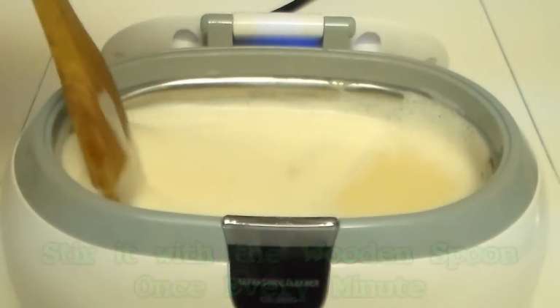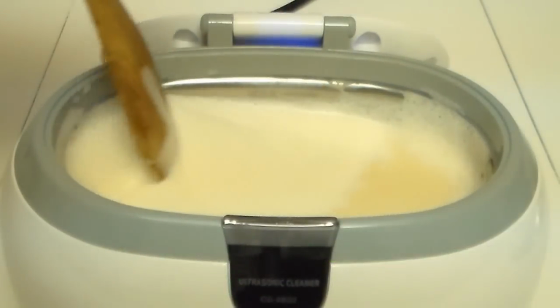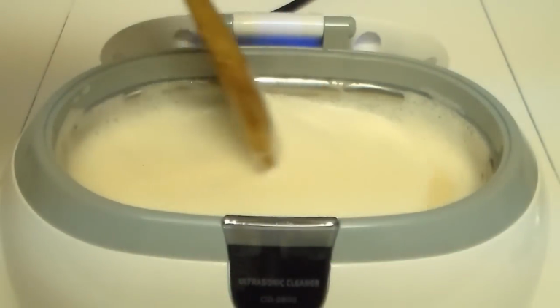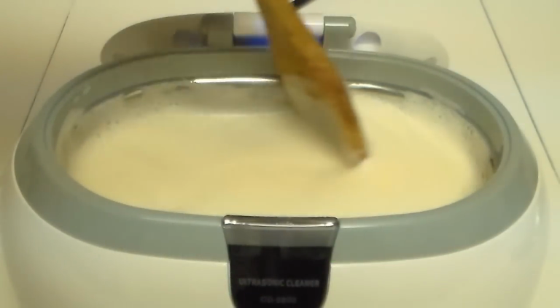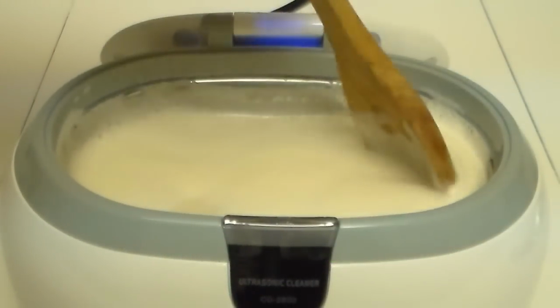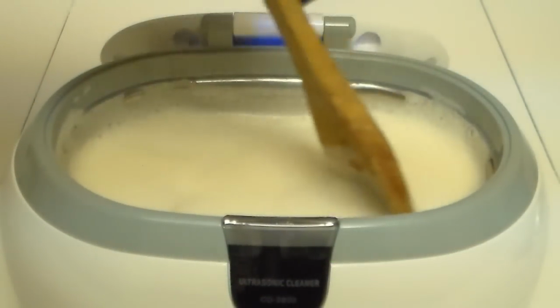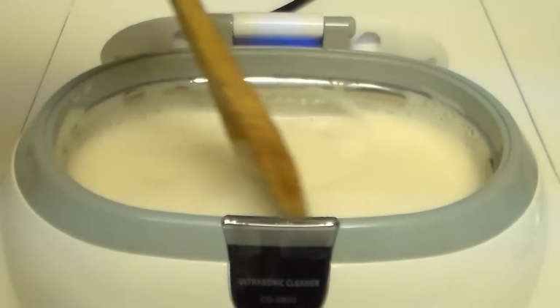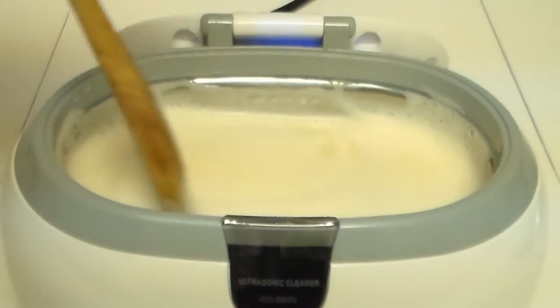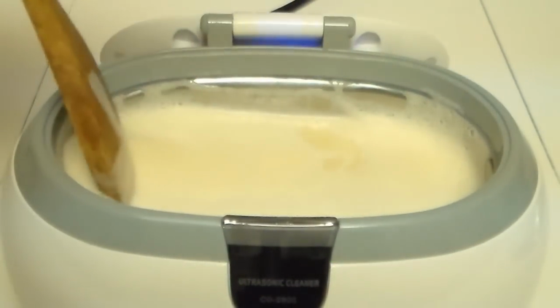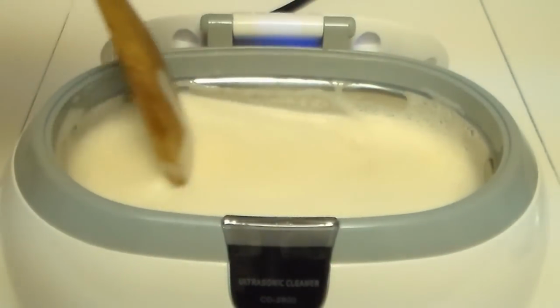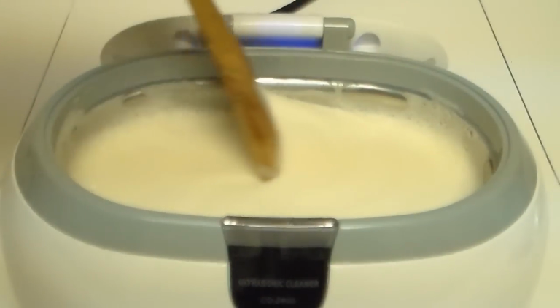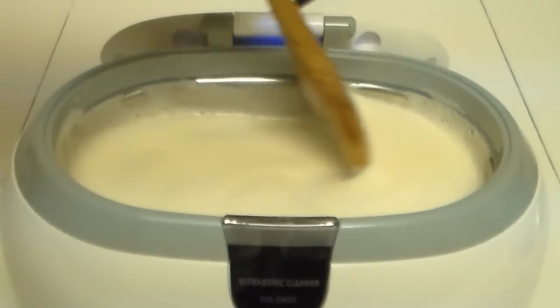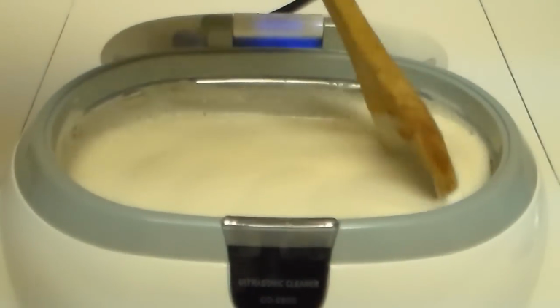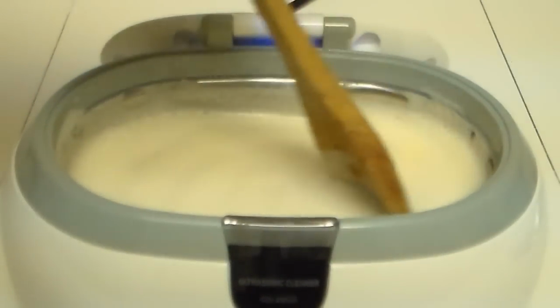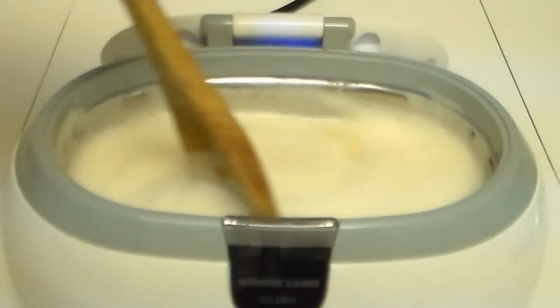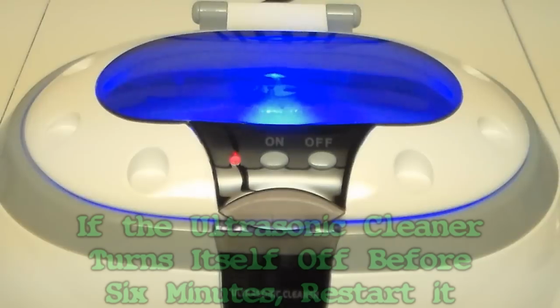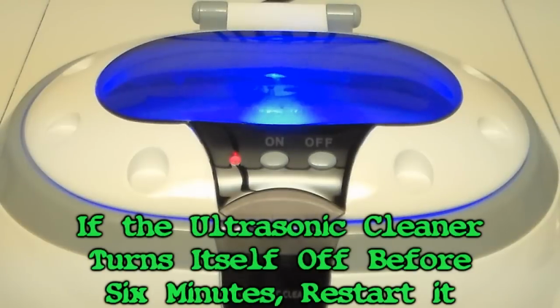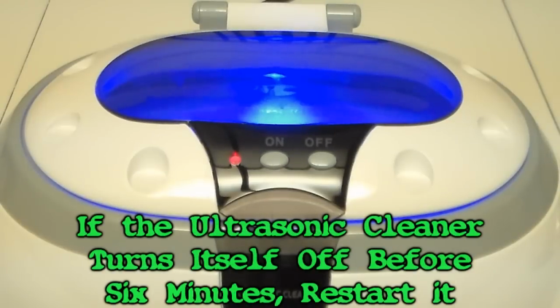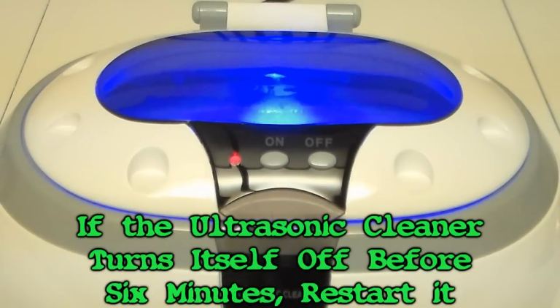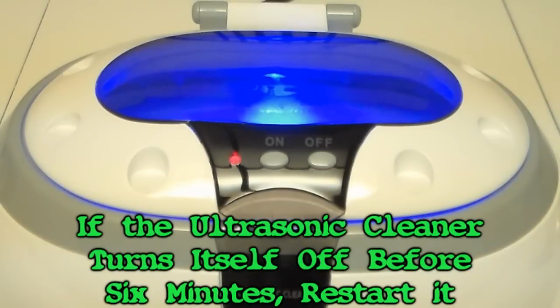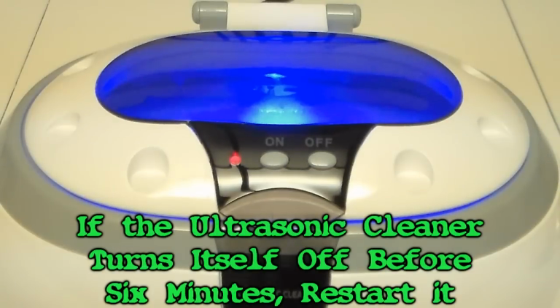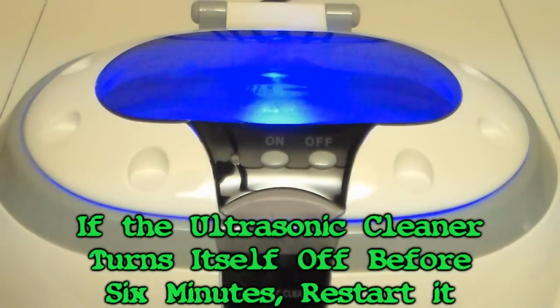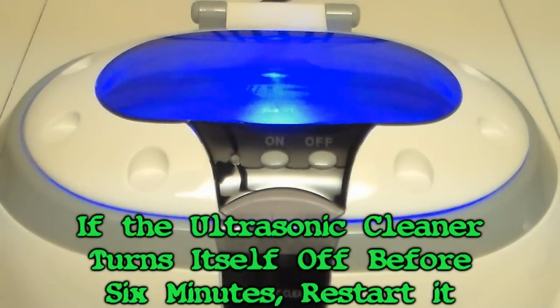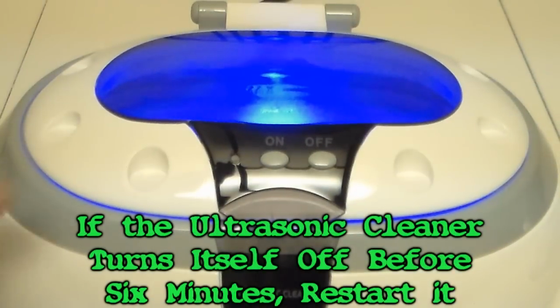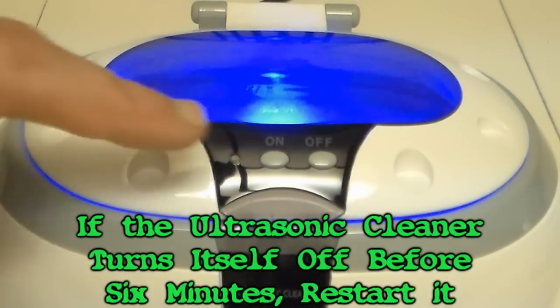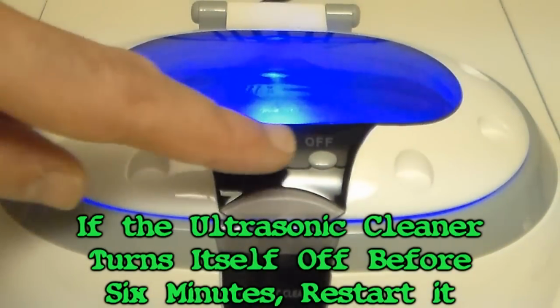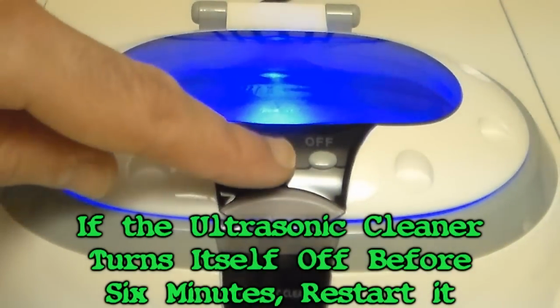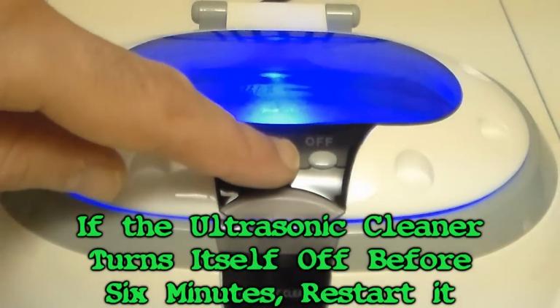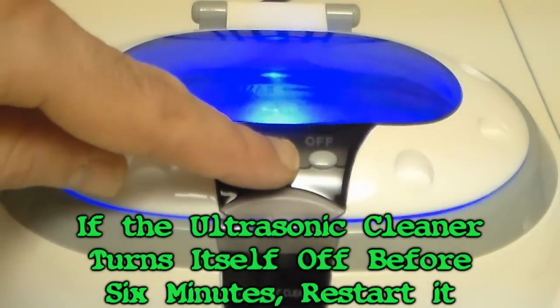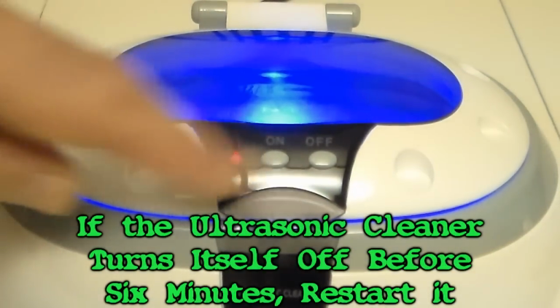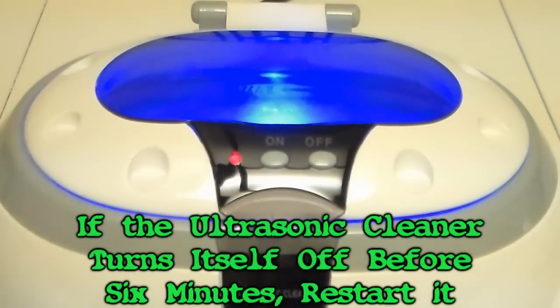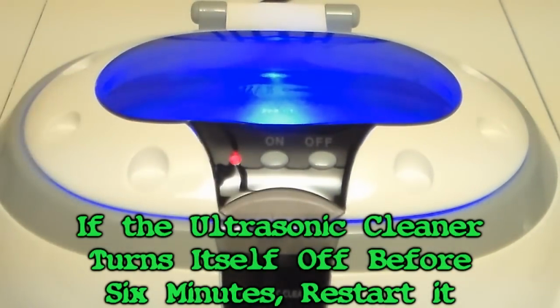The ultrasonic cleaner will probably turn itself off after a couple of minutes. When it does, just restart it.